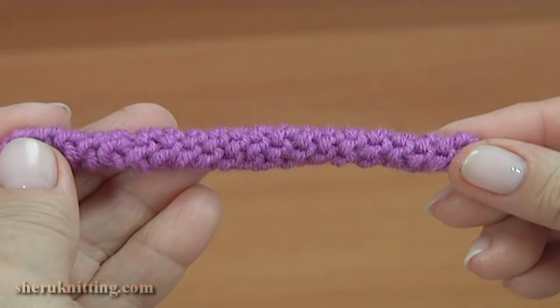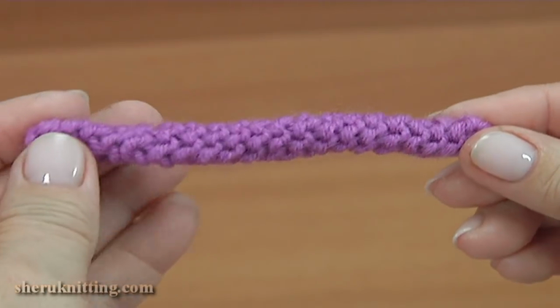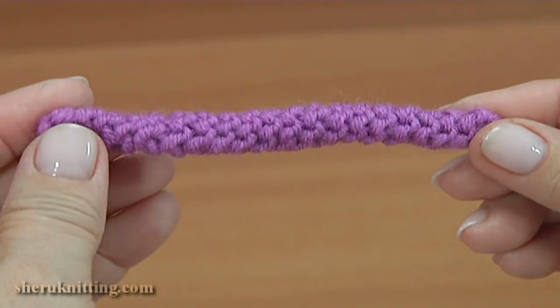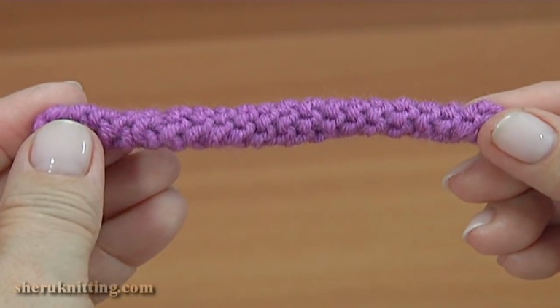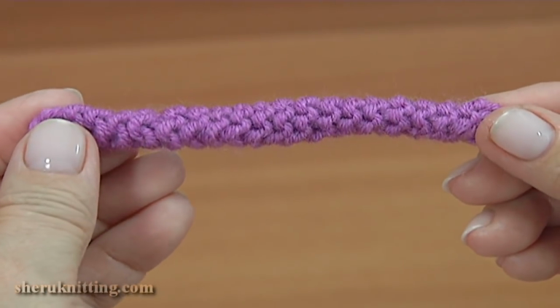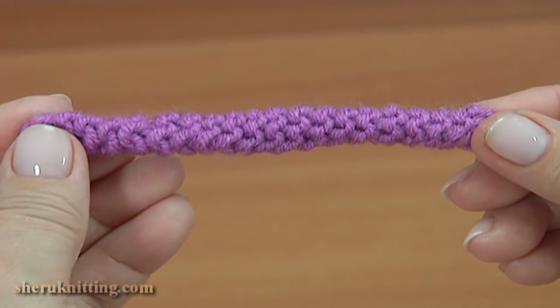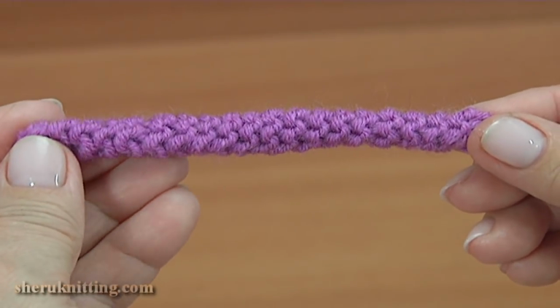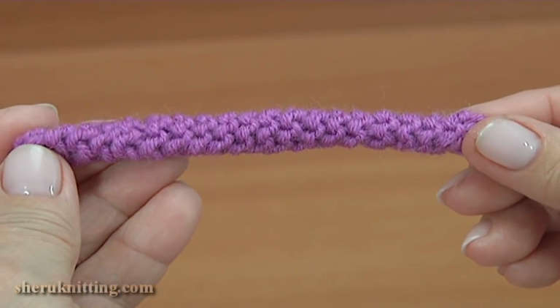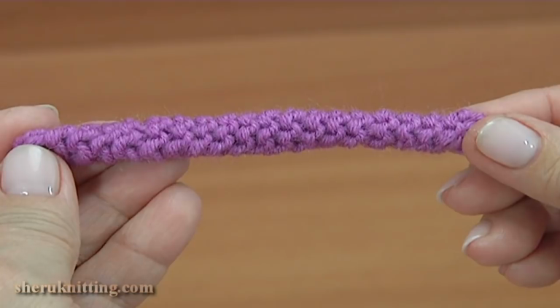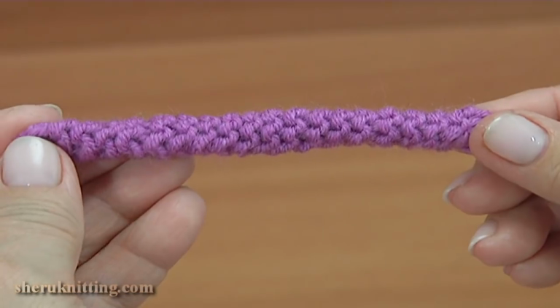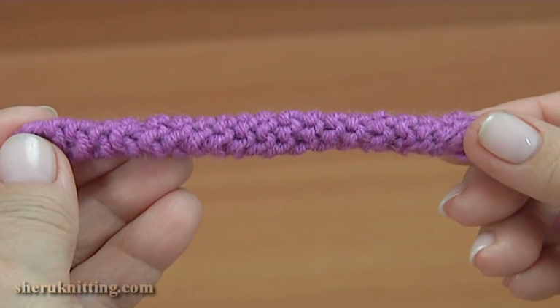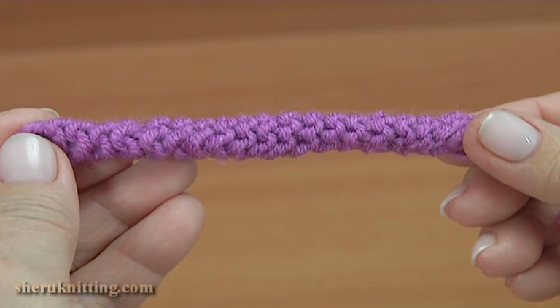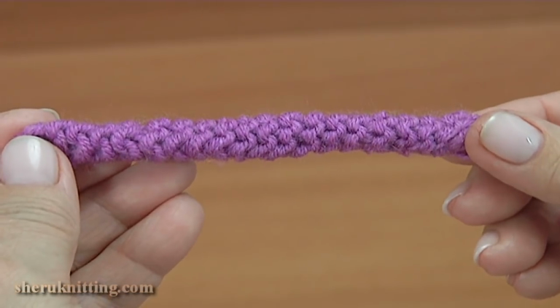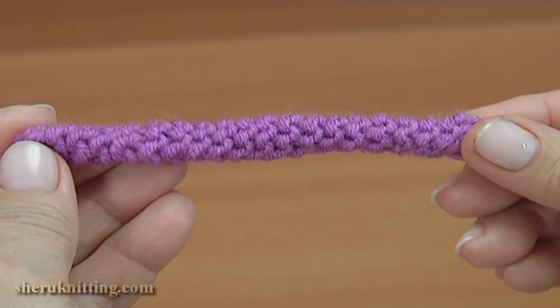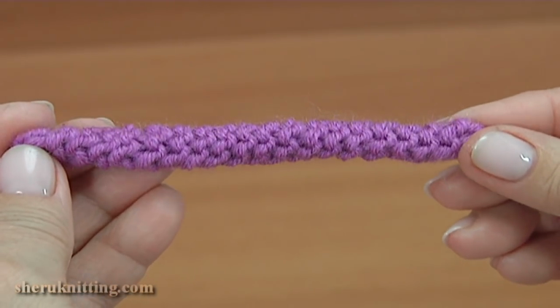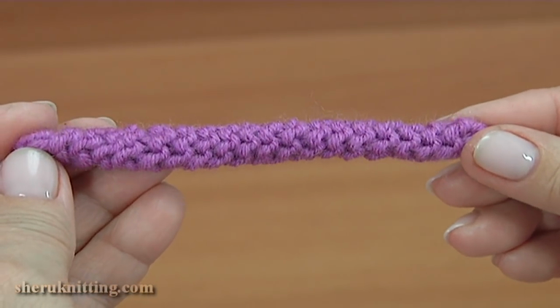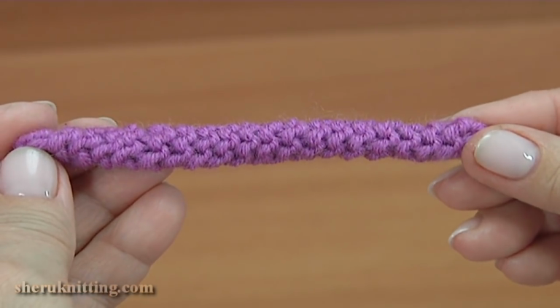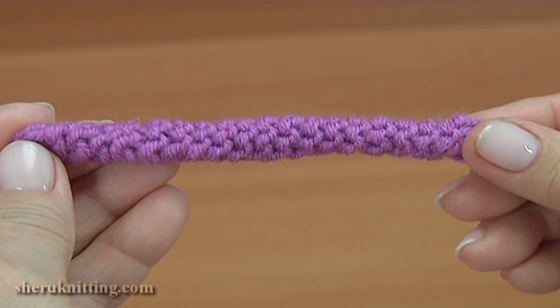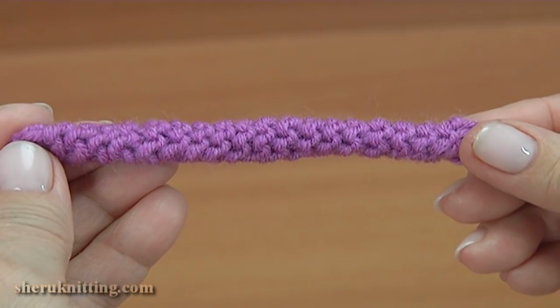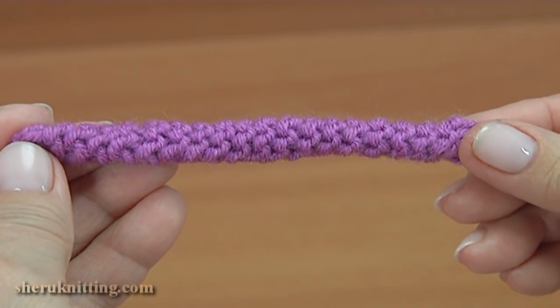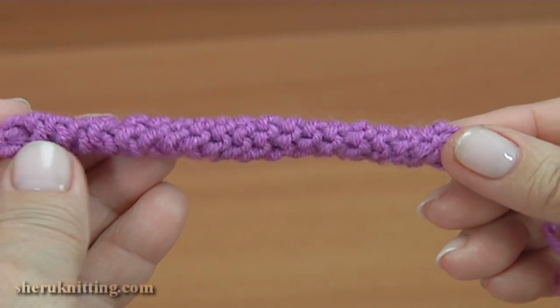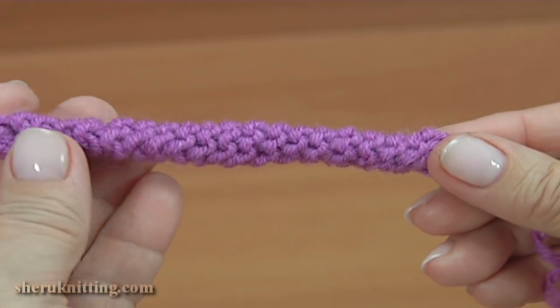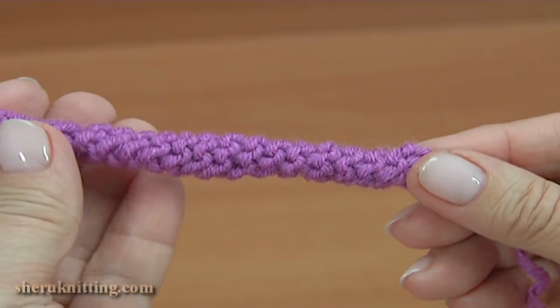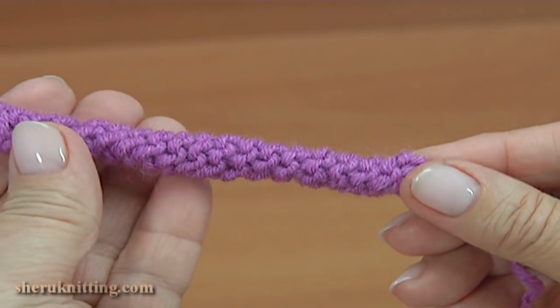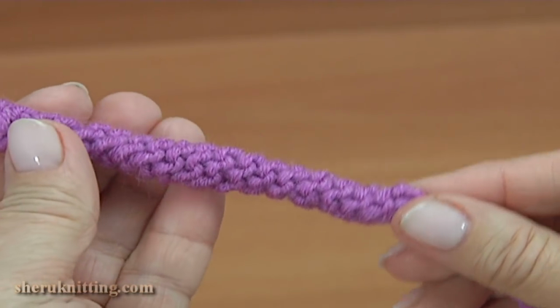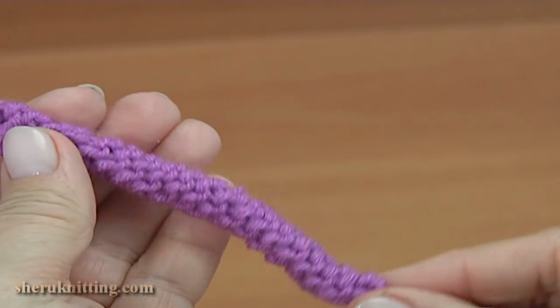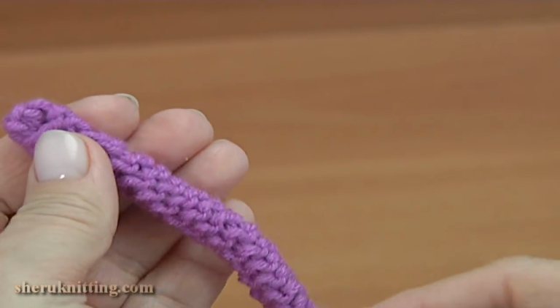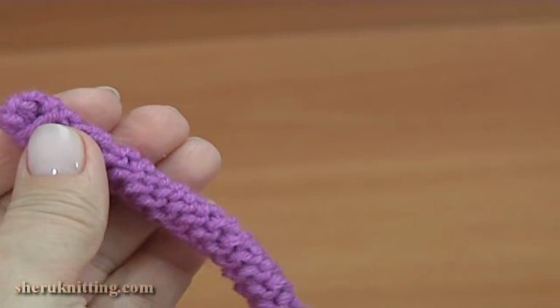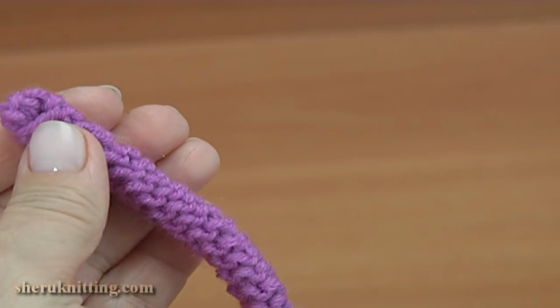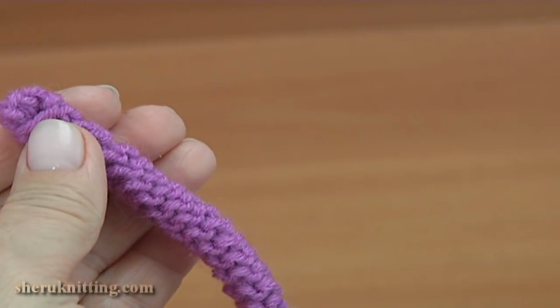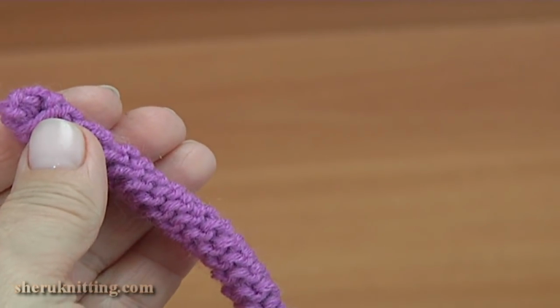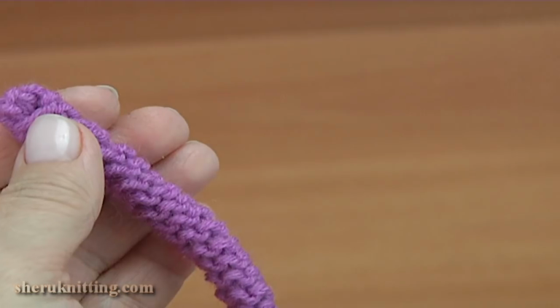Here is what we have got. For demonstration, I have done the exact same I-cord in other yarn.